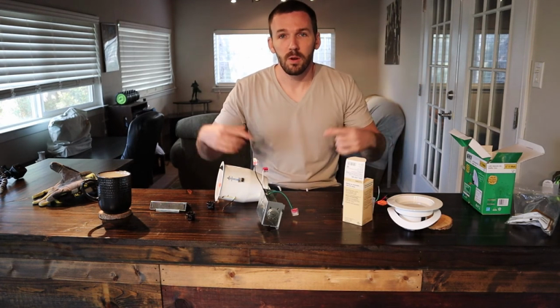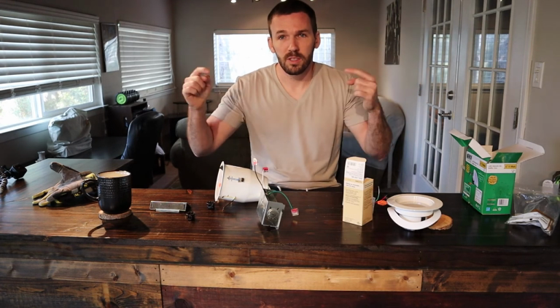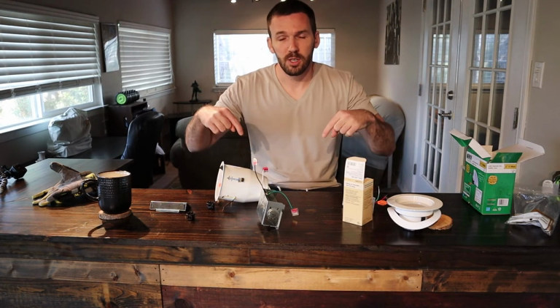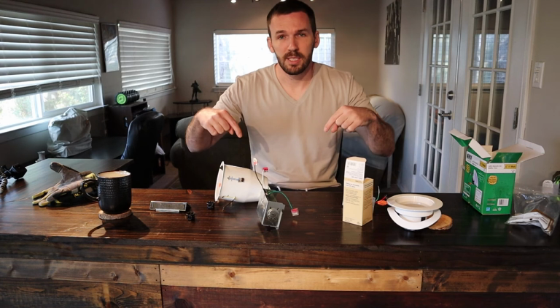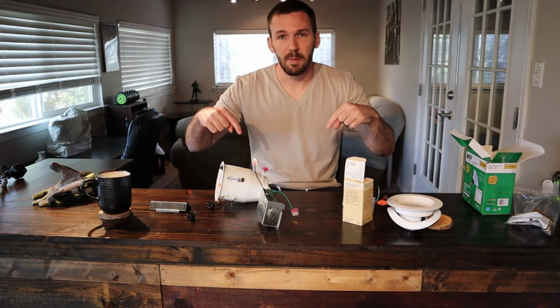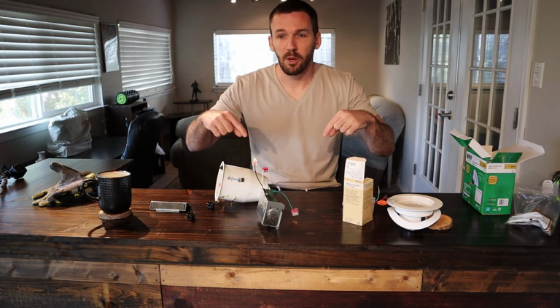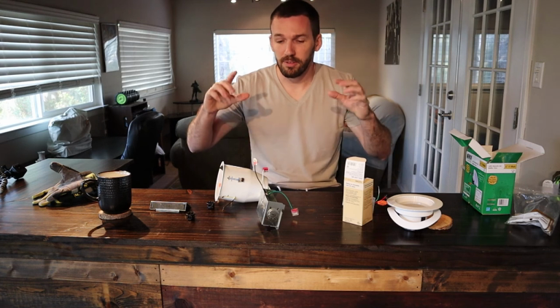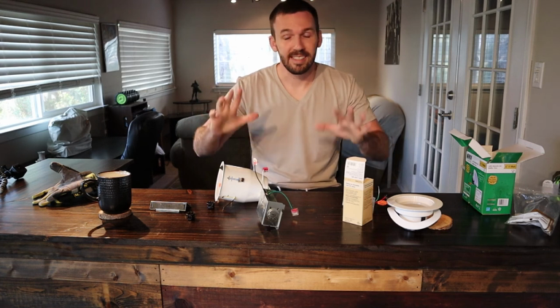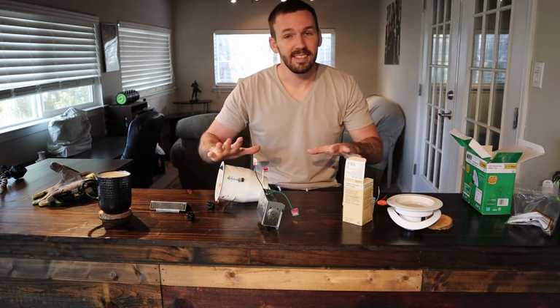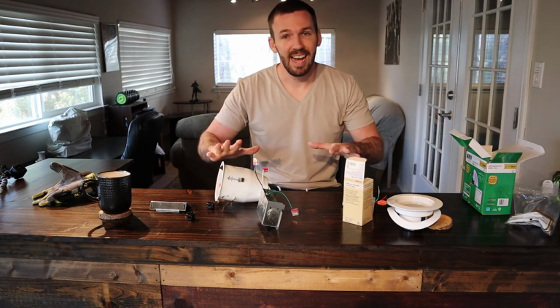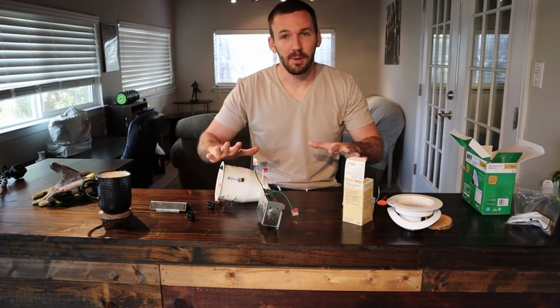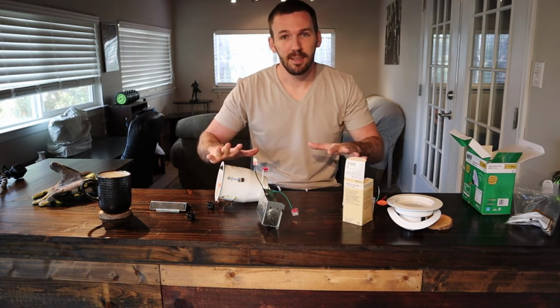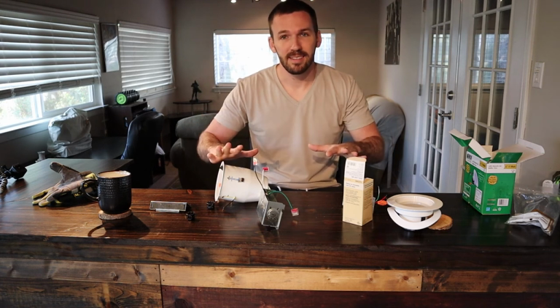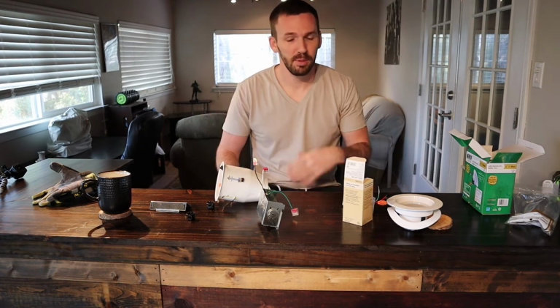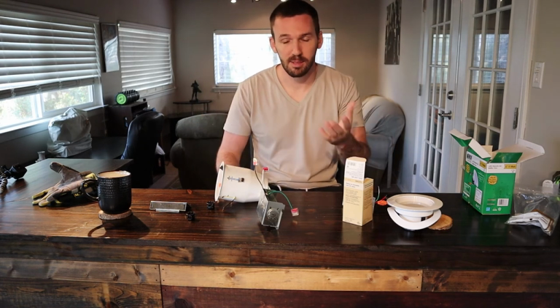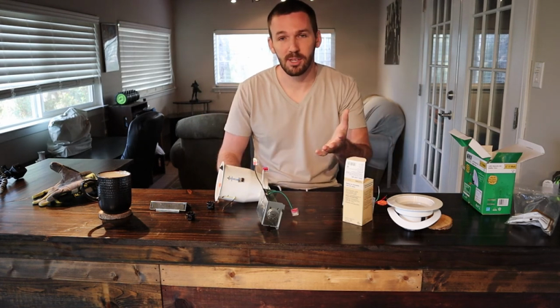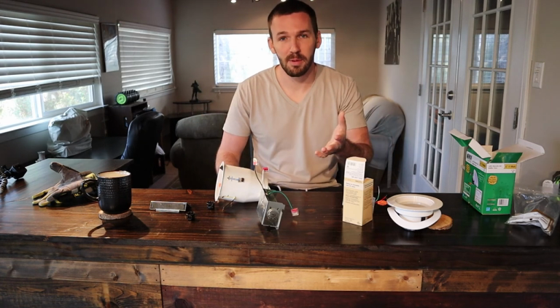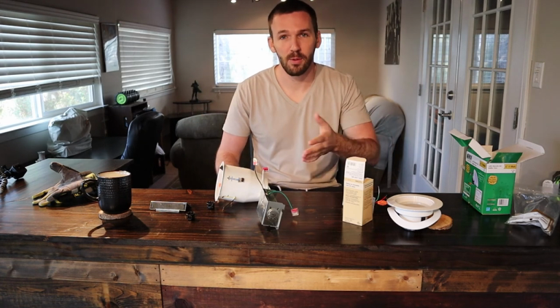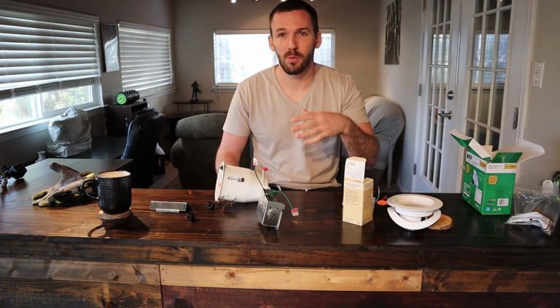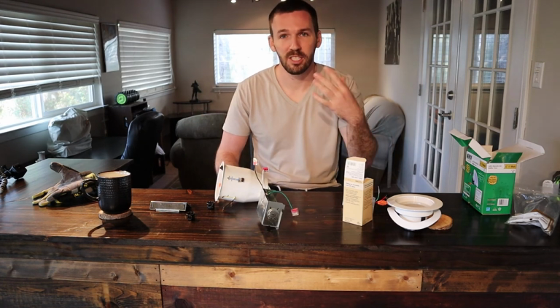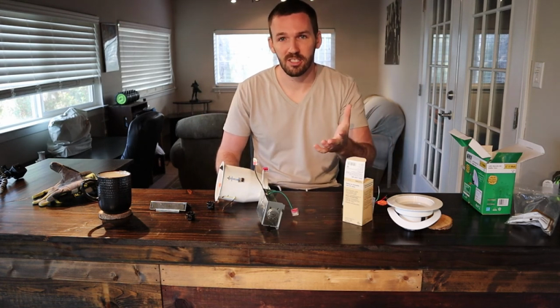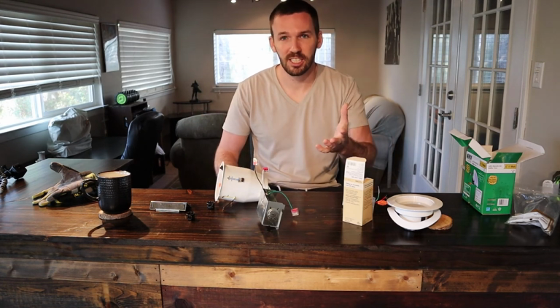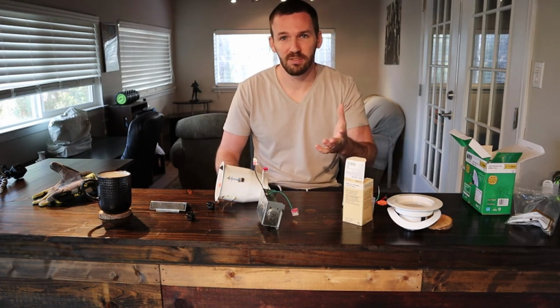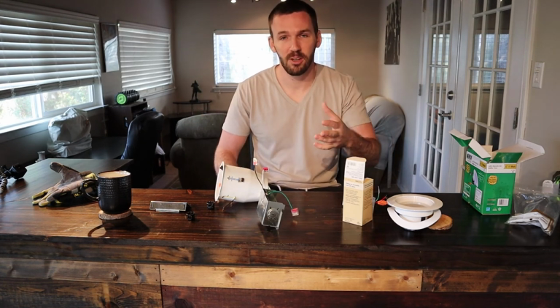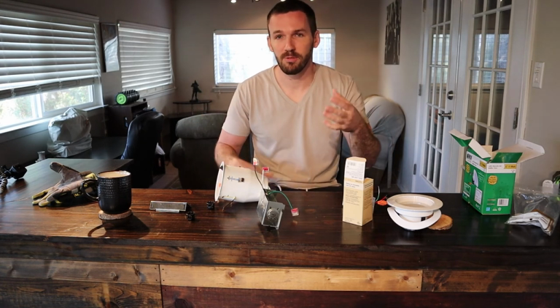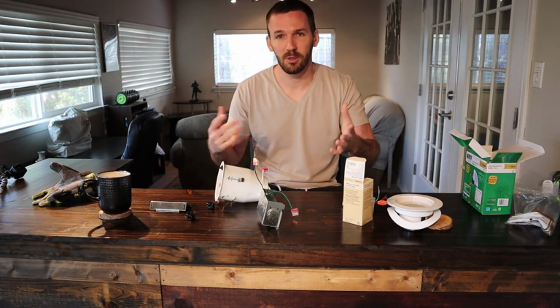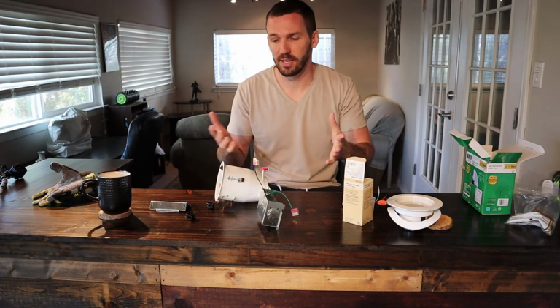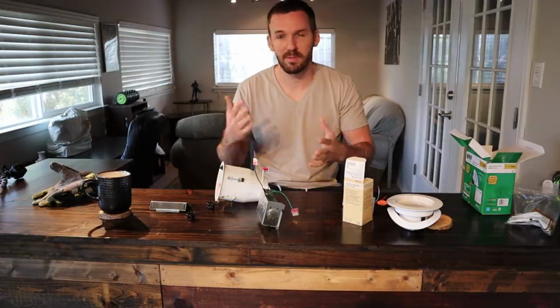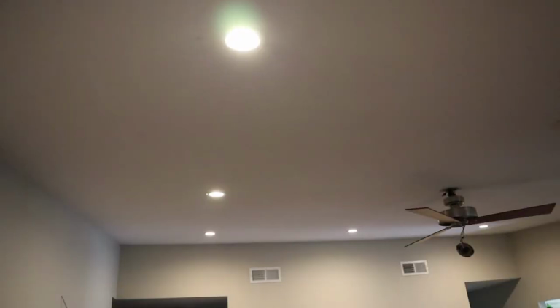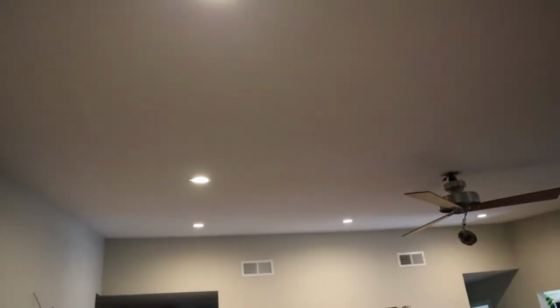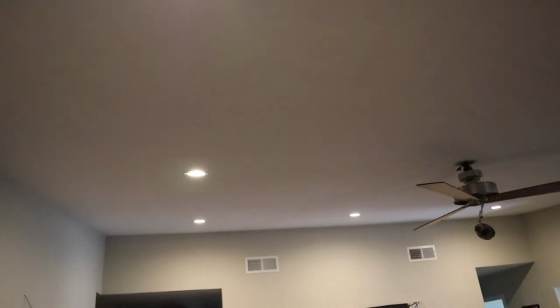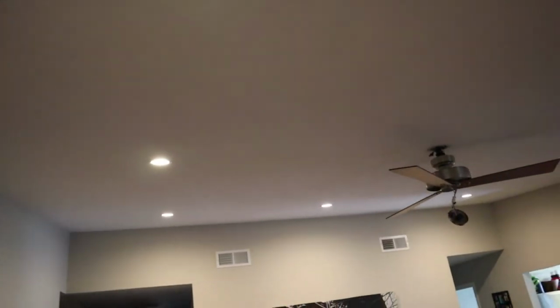Go to the description down below to find these exact products. Please subscribe if you want to watch the installation video or follow any of my other projects.